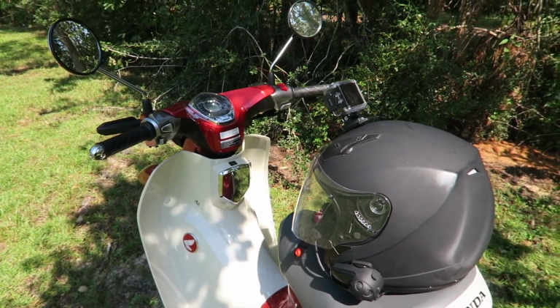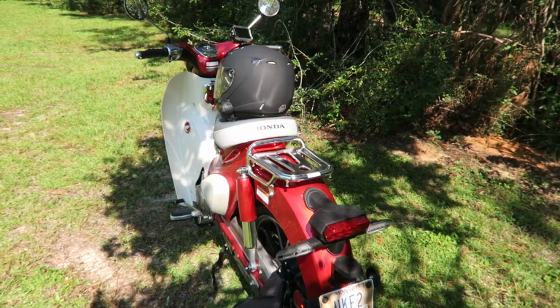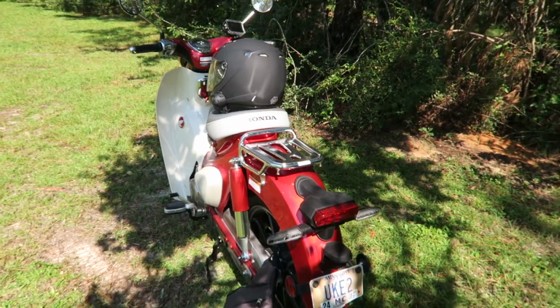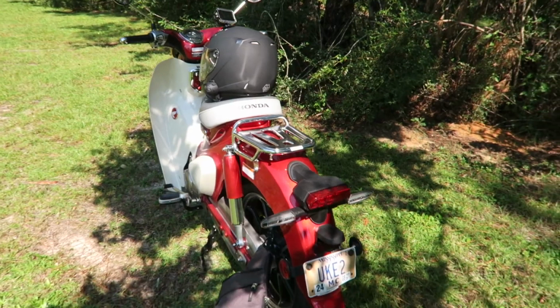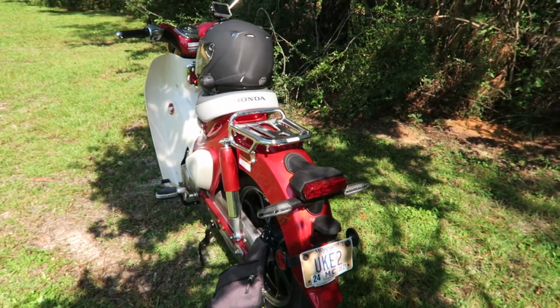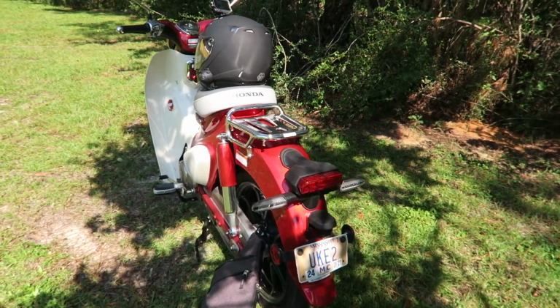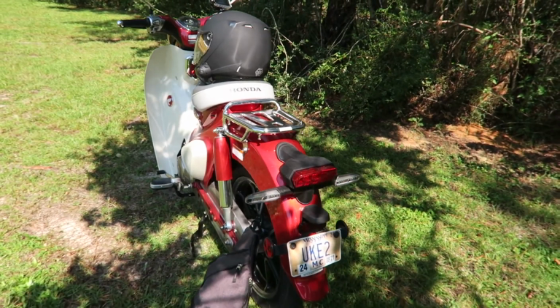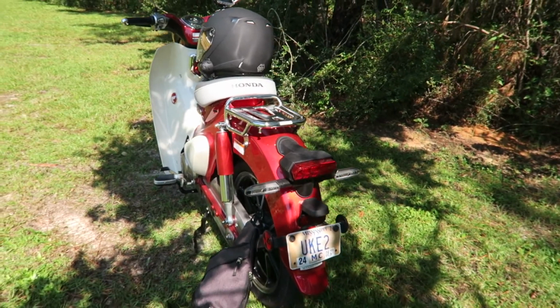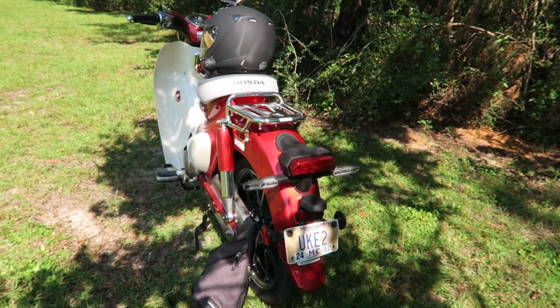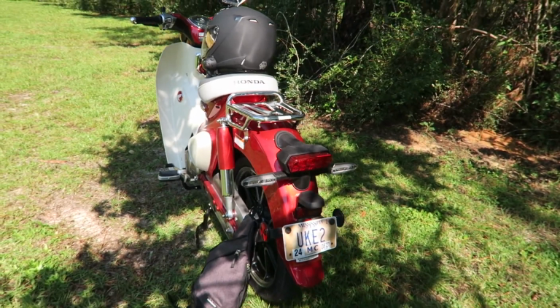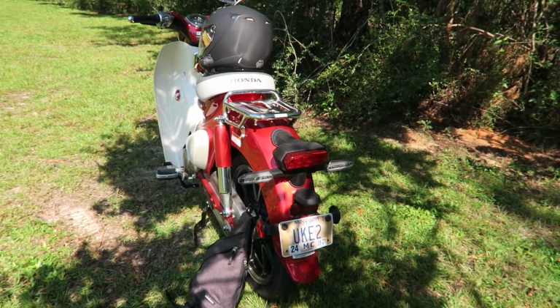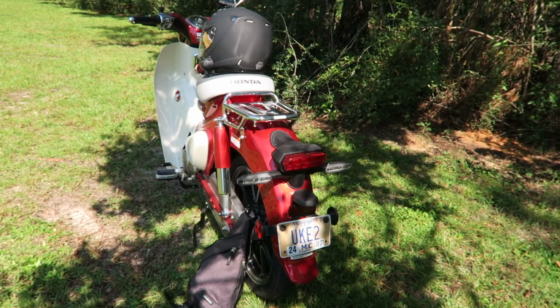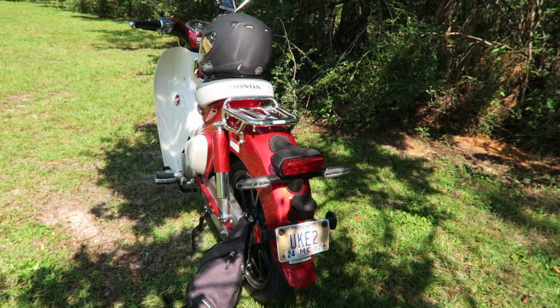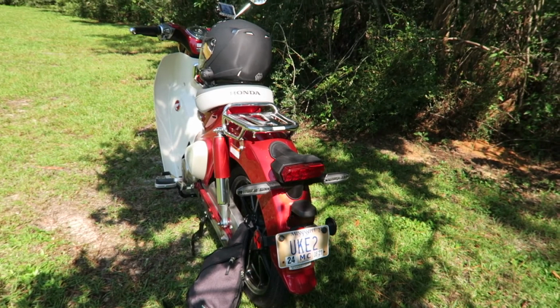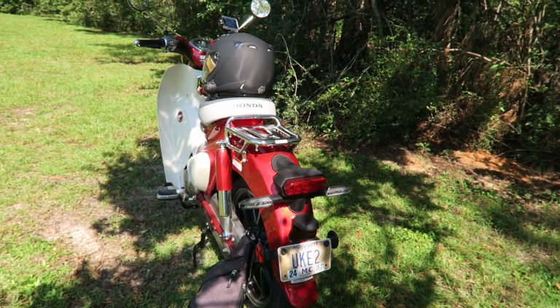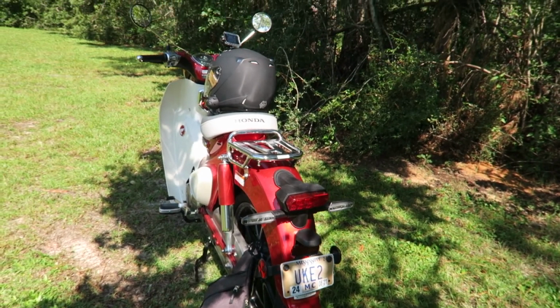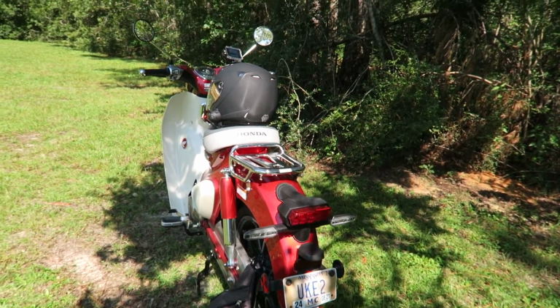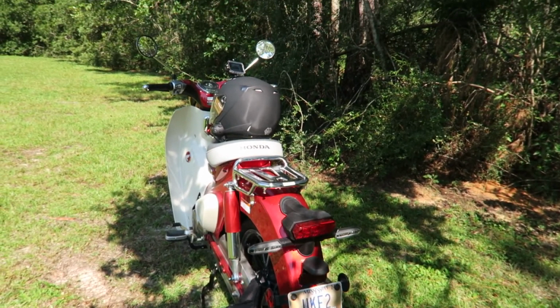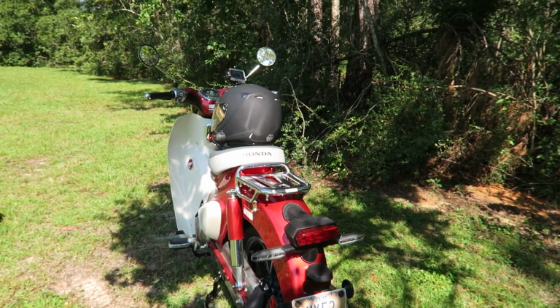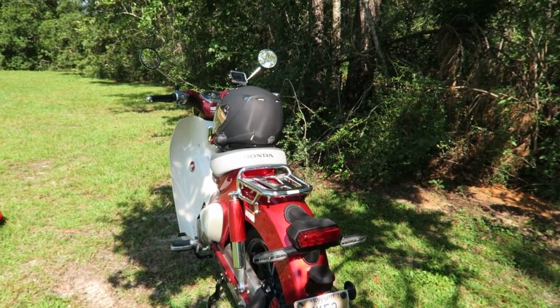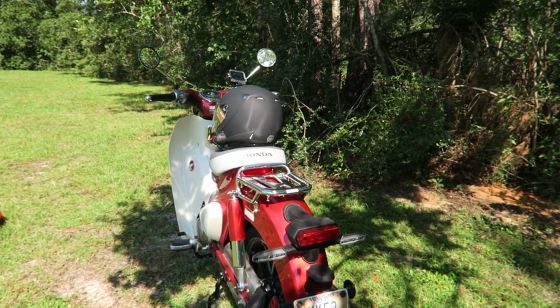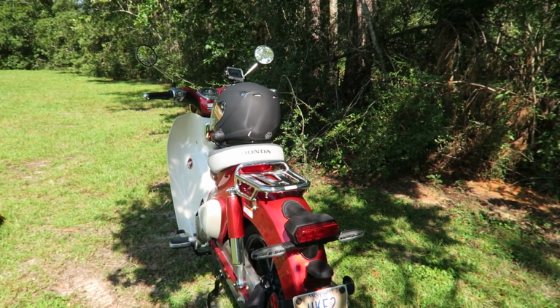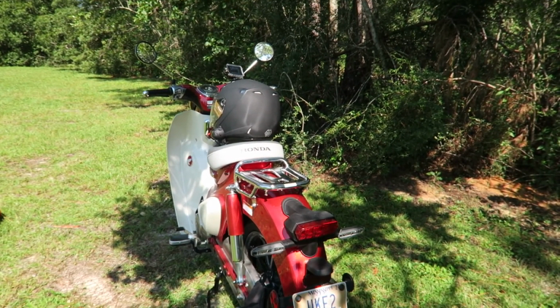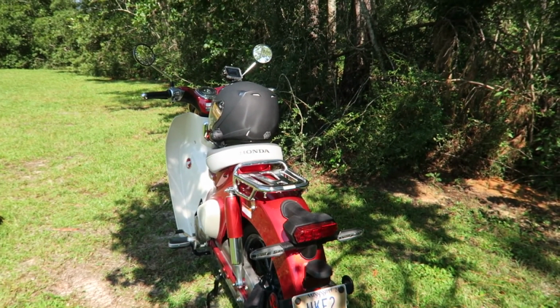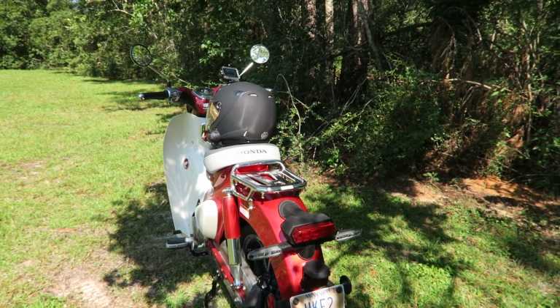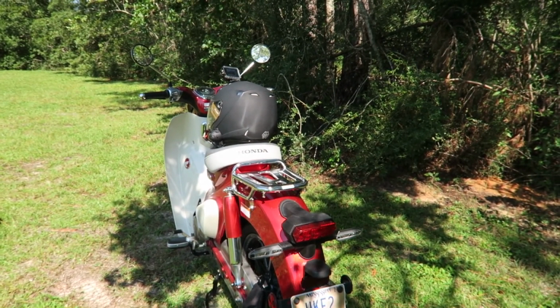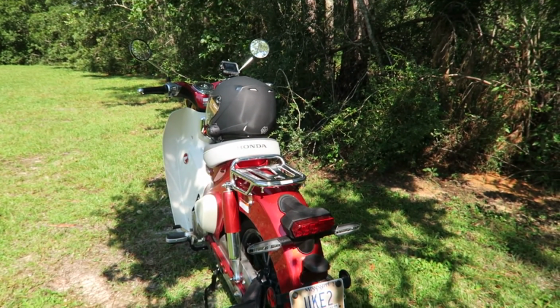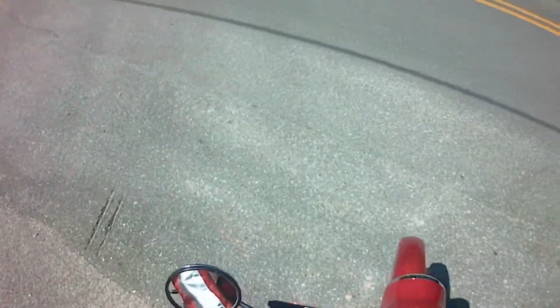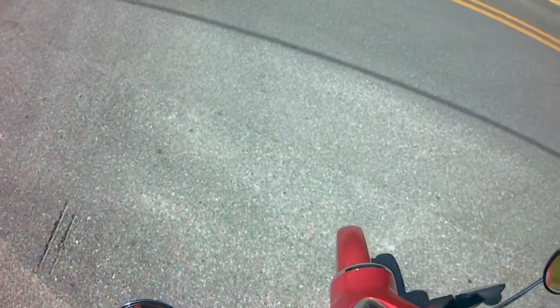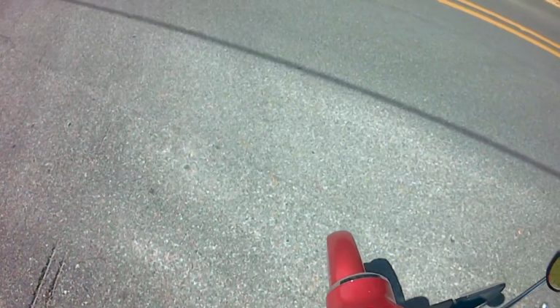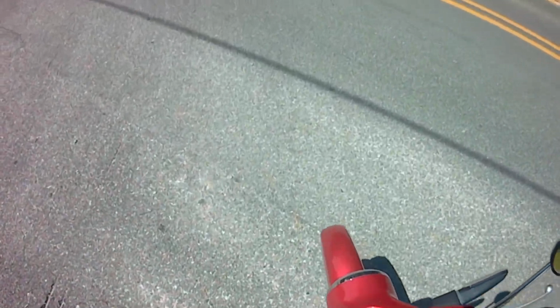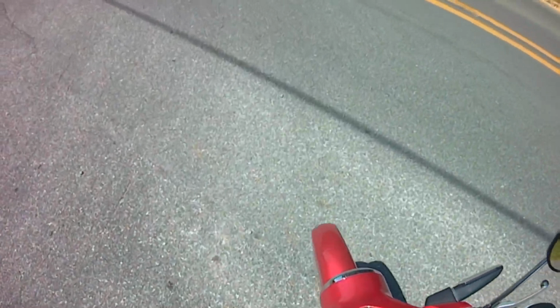We are going to go take it to the shop and go ahead and install the trunk. So let's go.